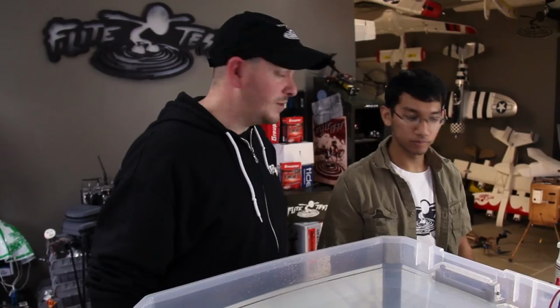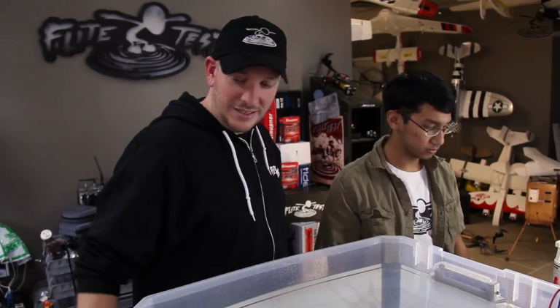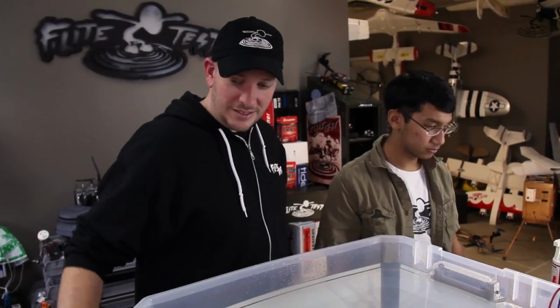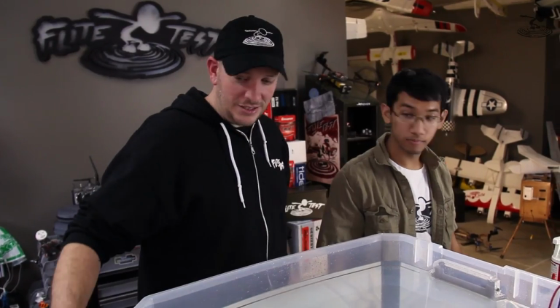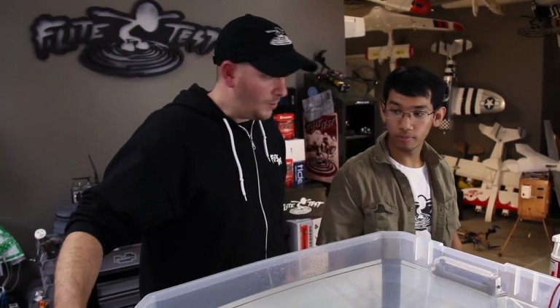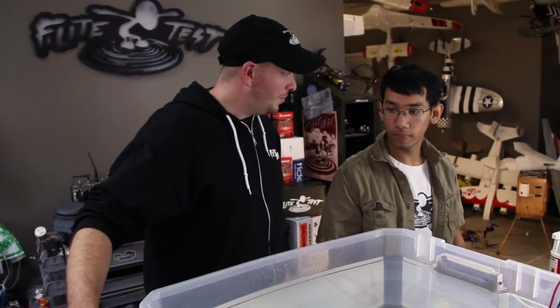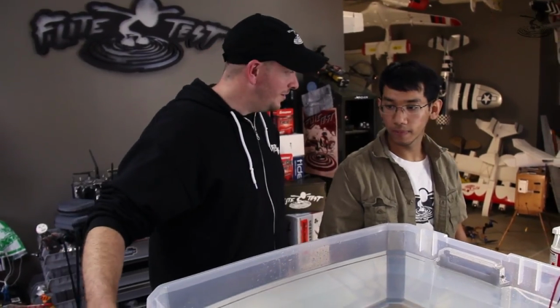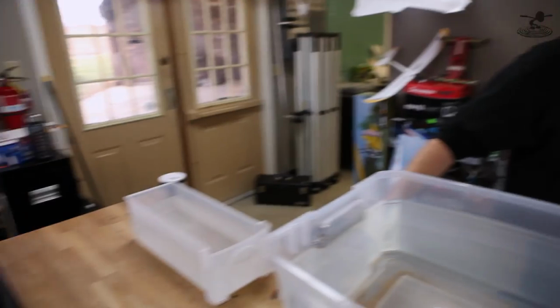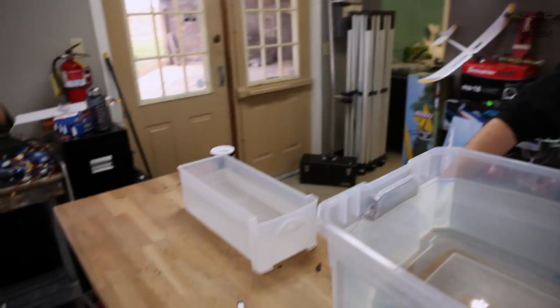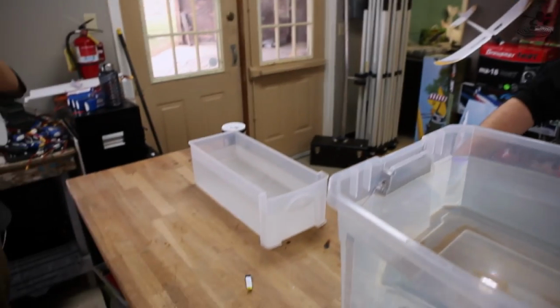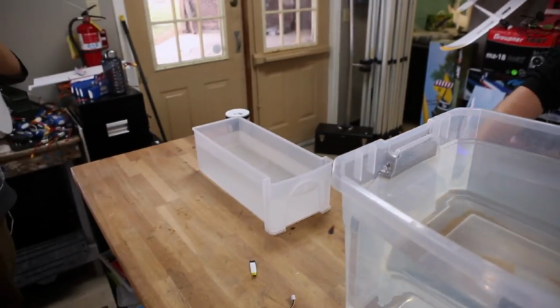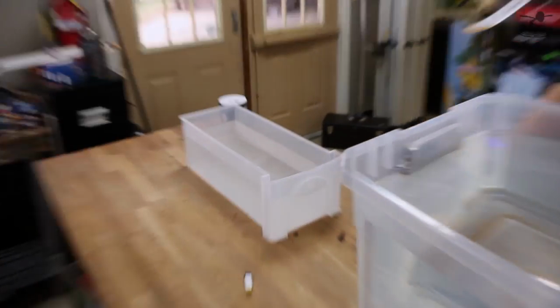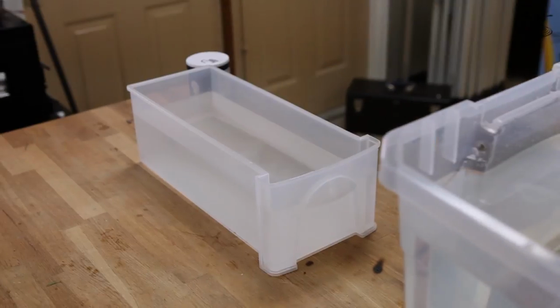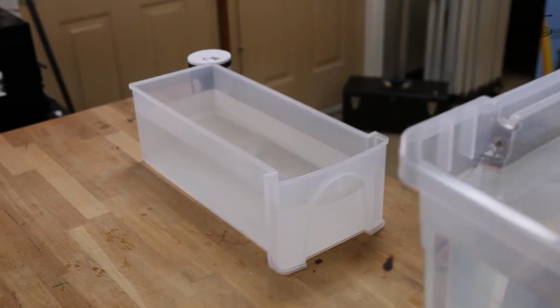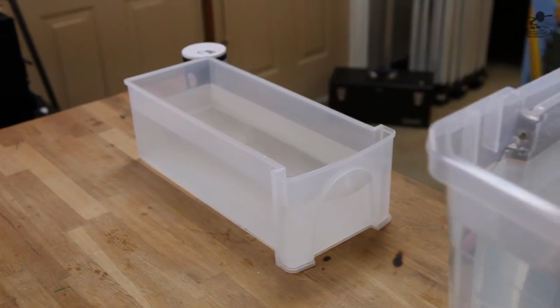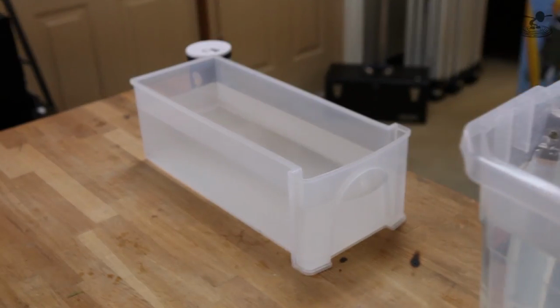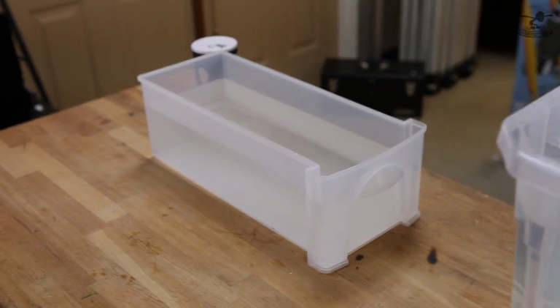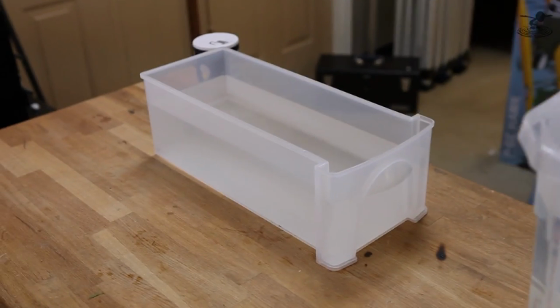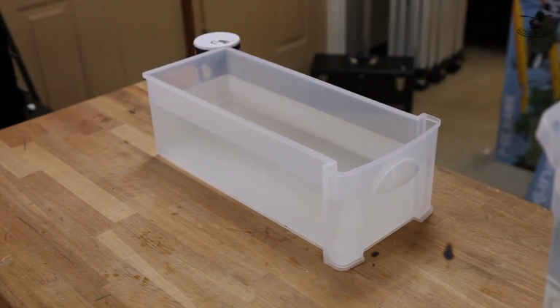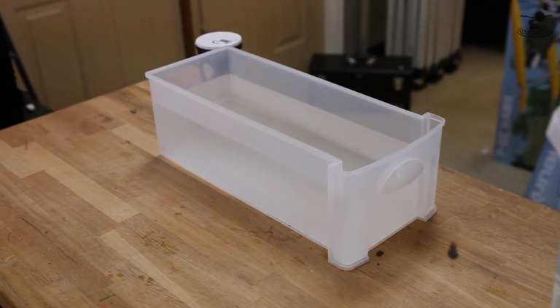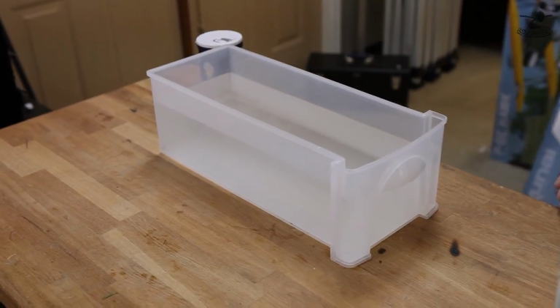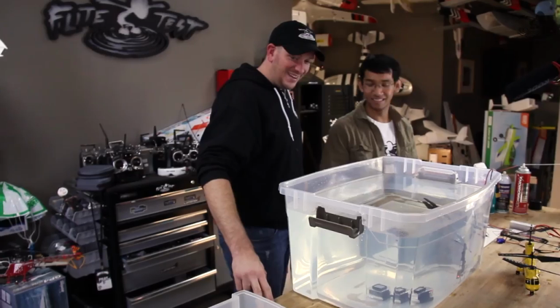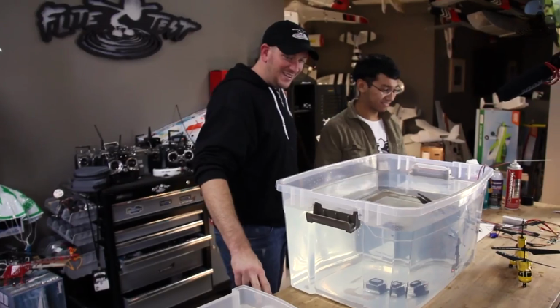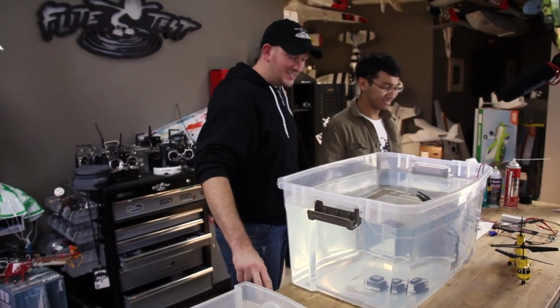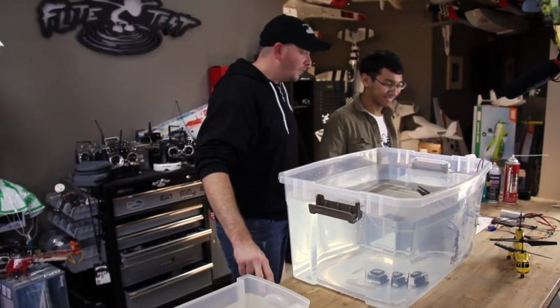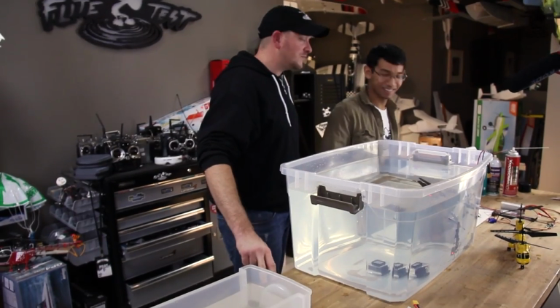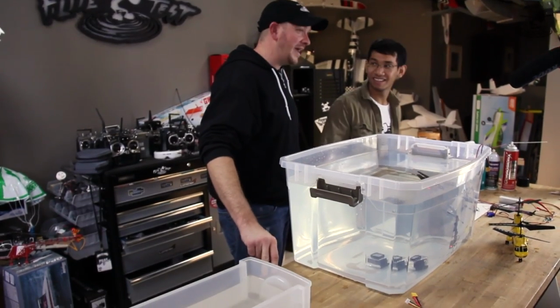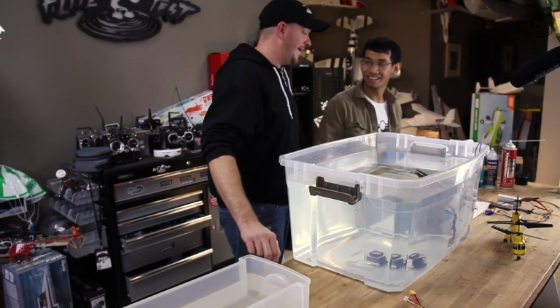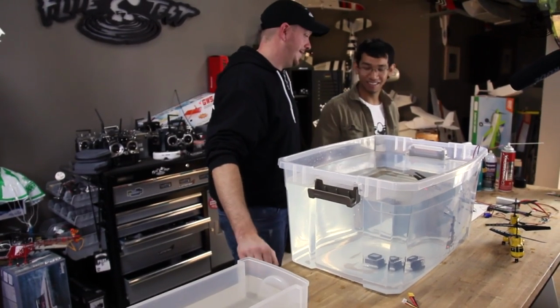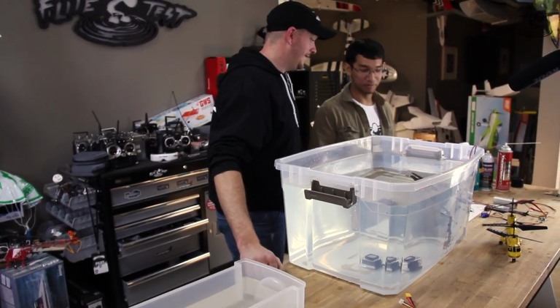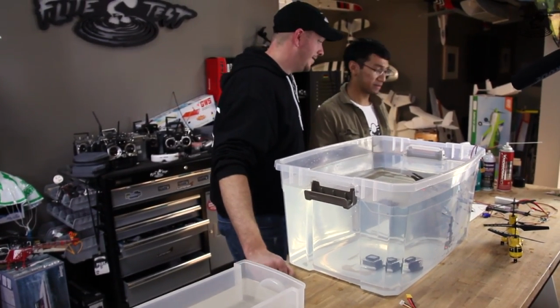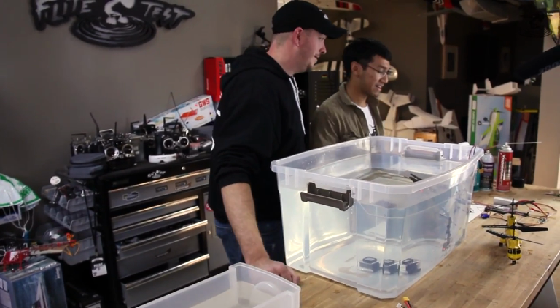So is this saltwater over here? Yeah, that's saltwater too, so we're going to try saltwater as well. Saltwater's bad. It's very bad.